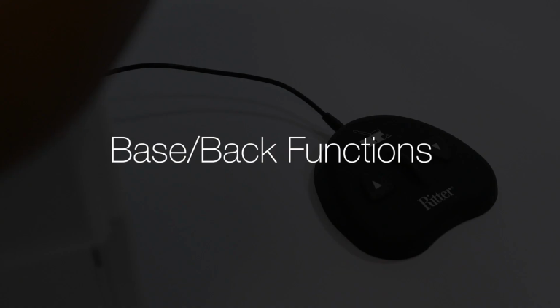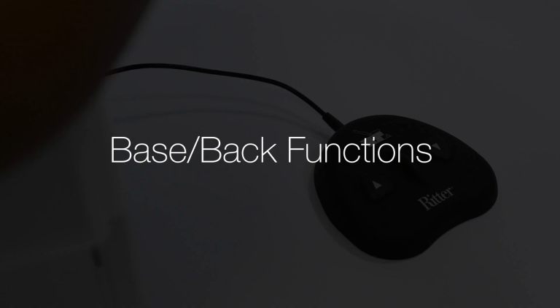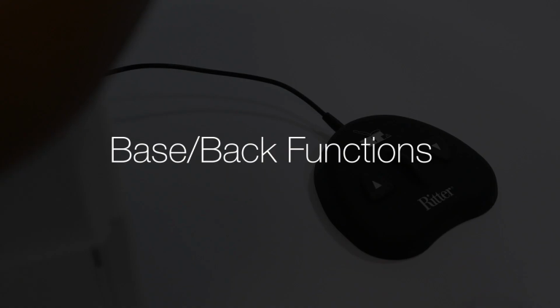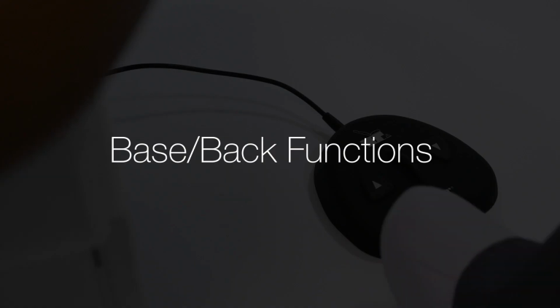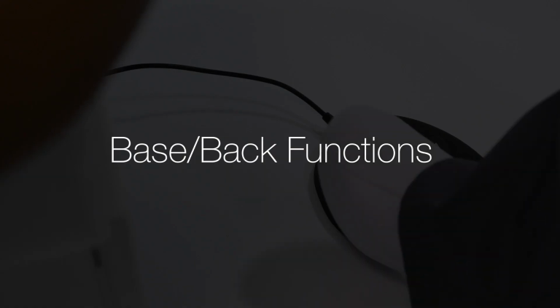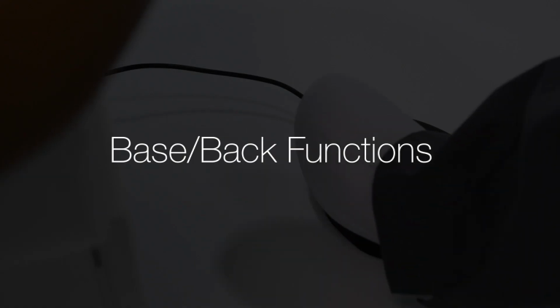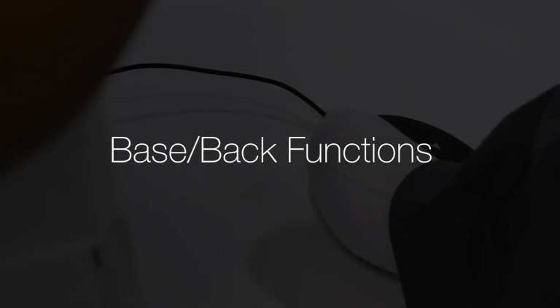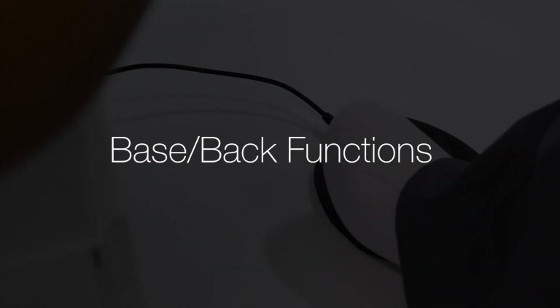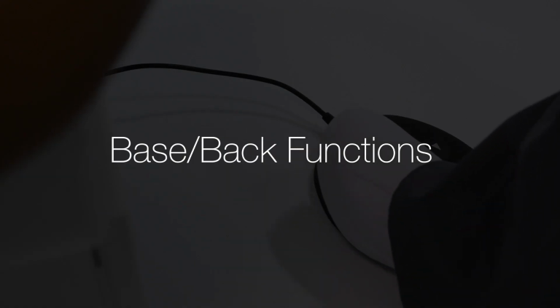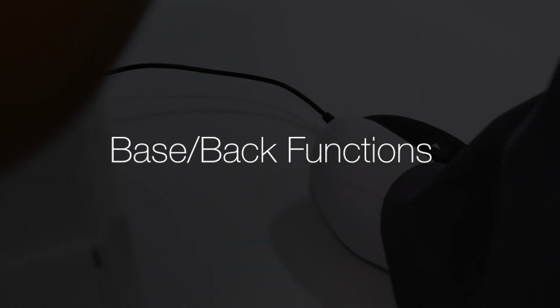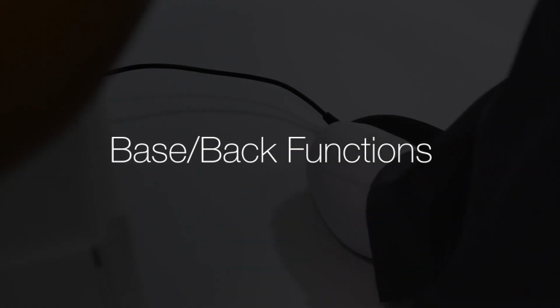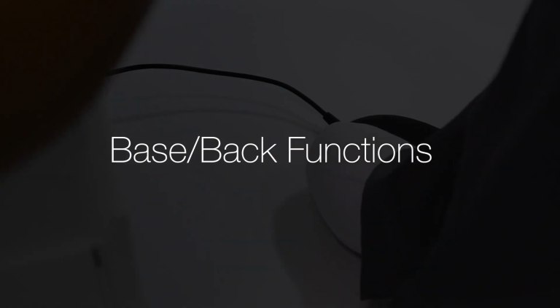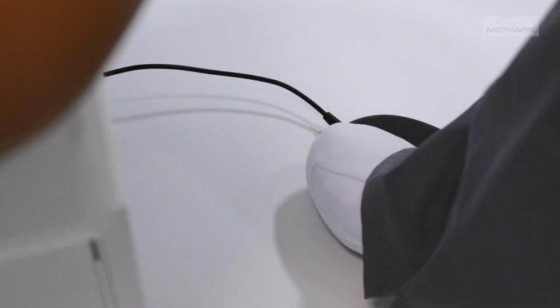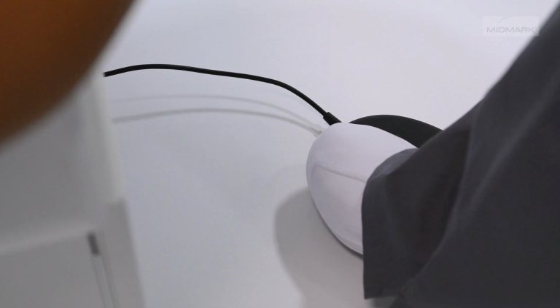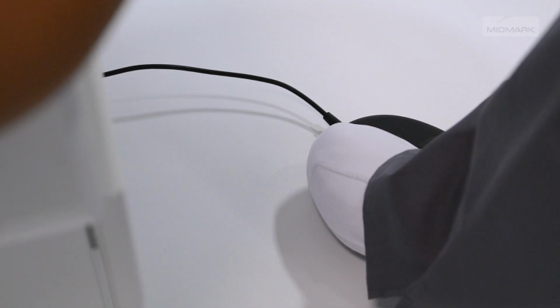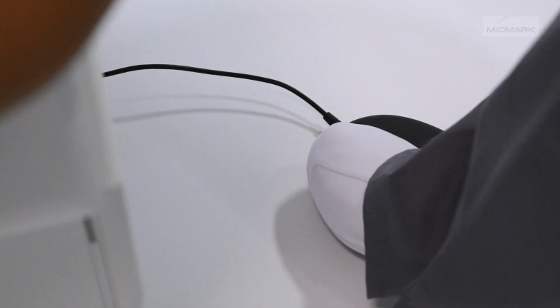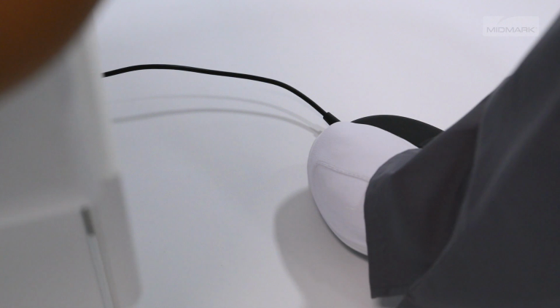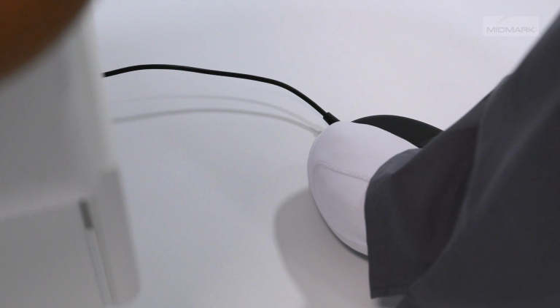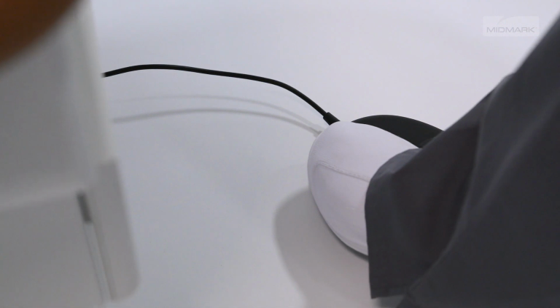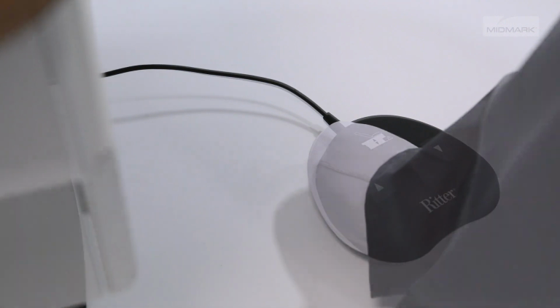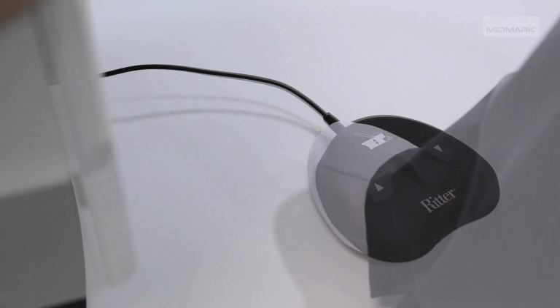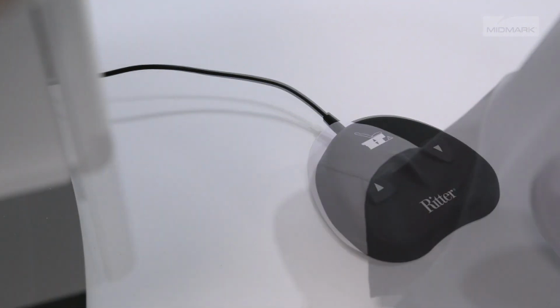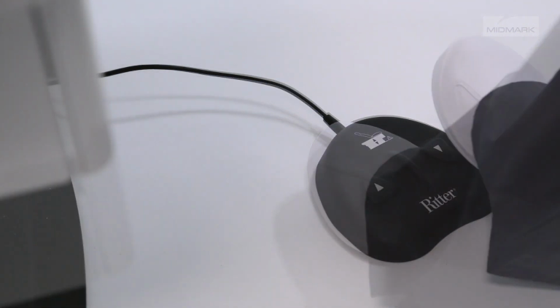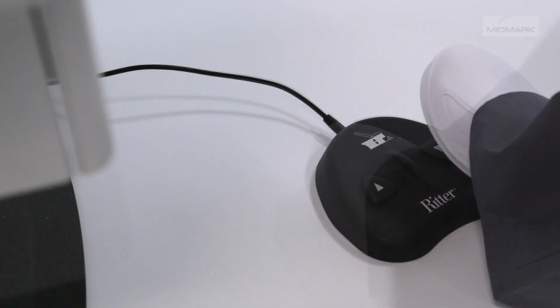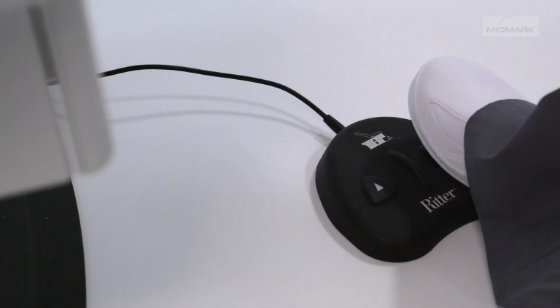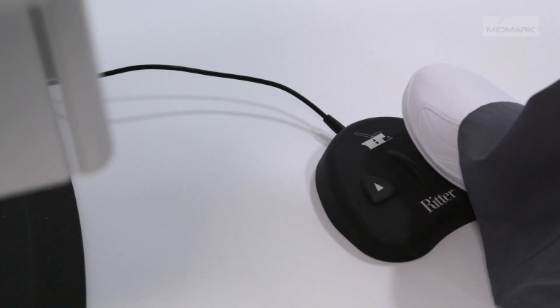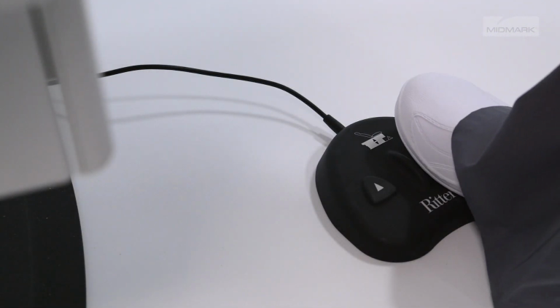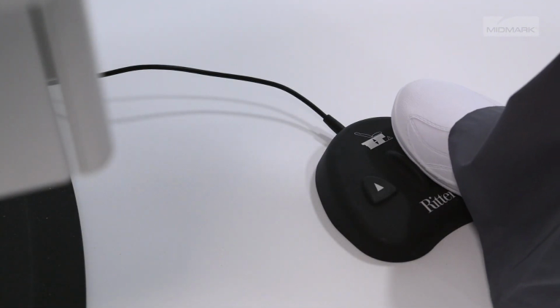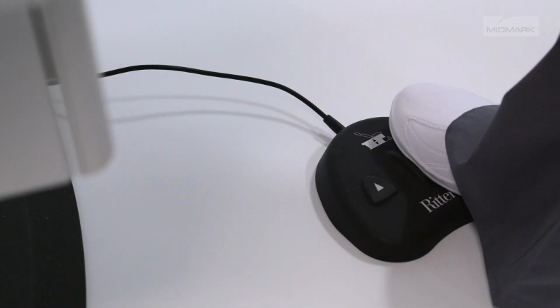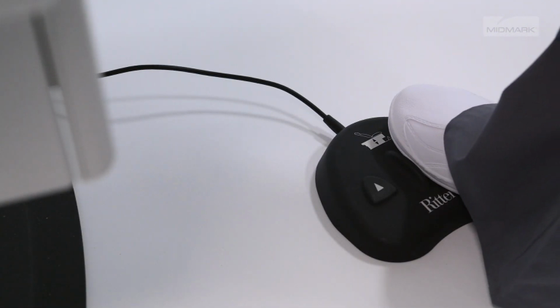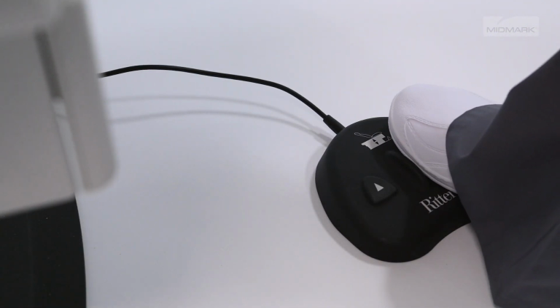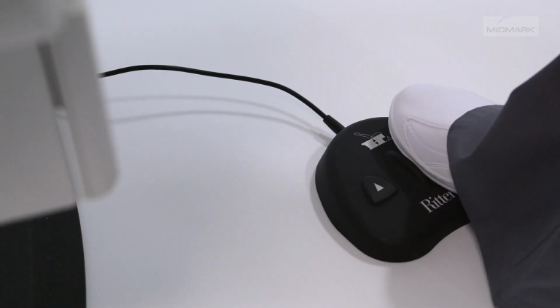To operate the base and back functions, press and hold the up or down arrow button on the foot control.